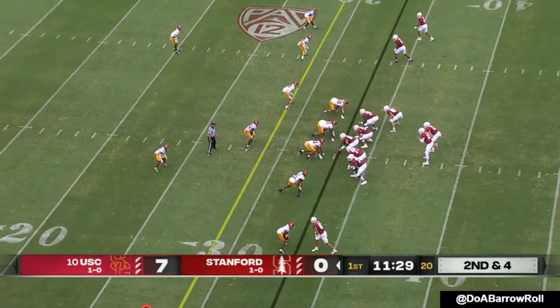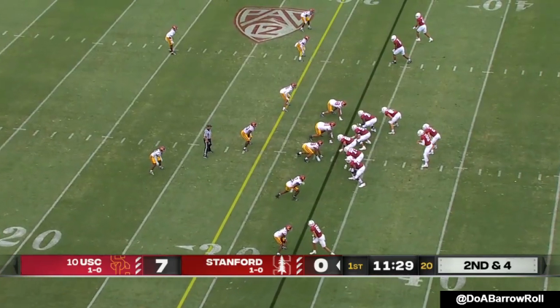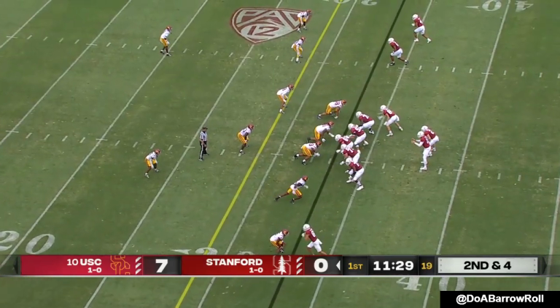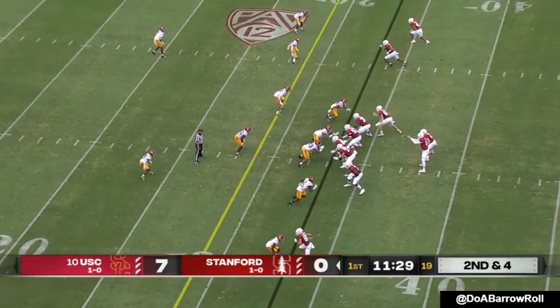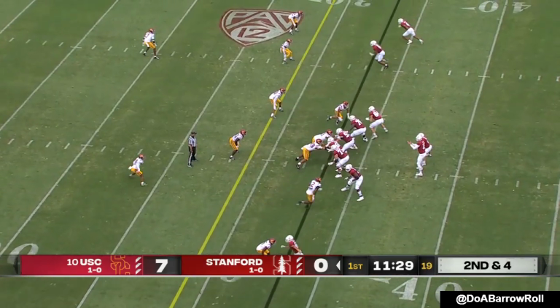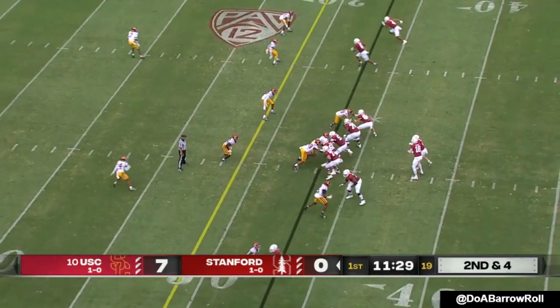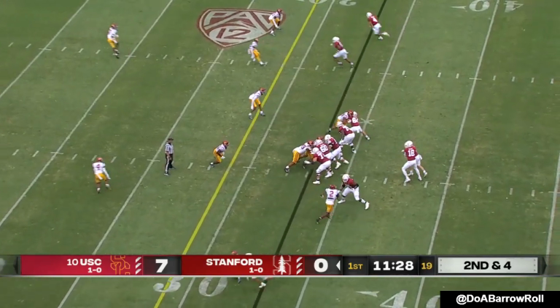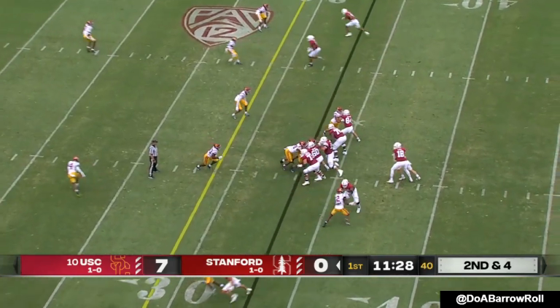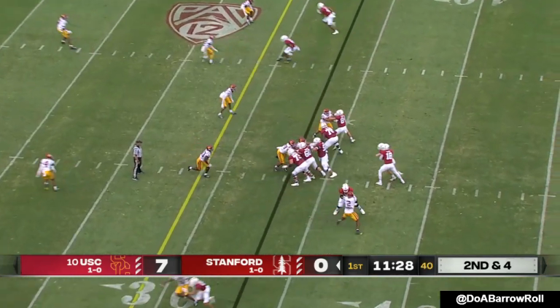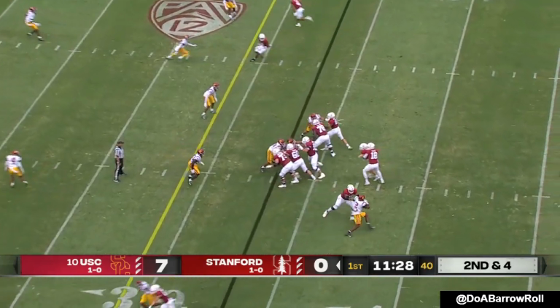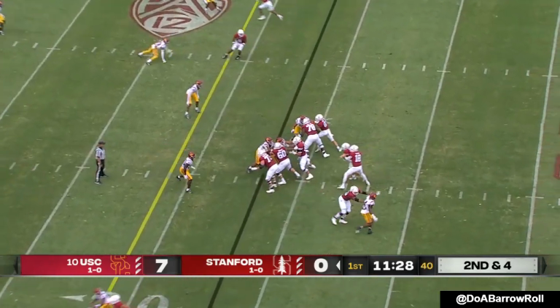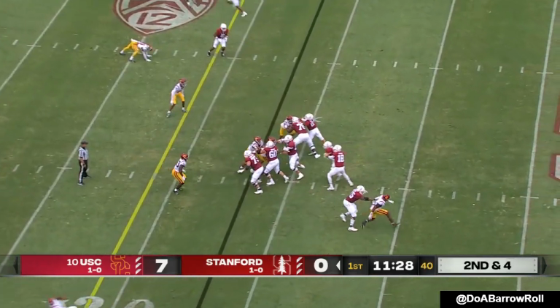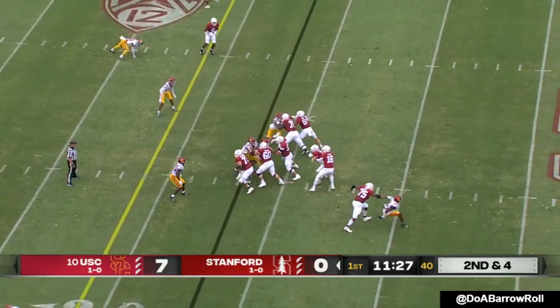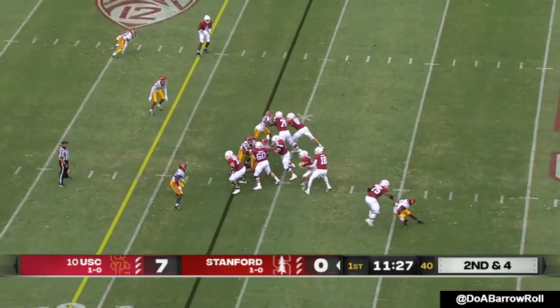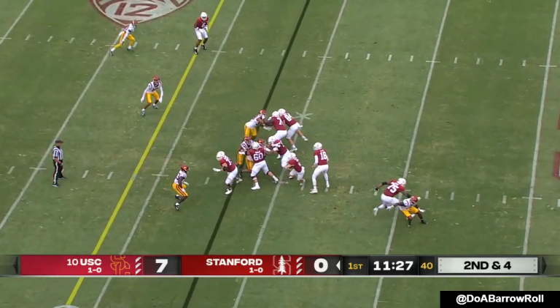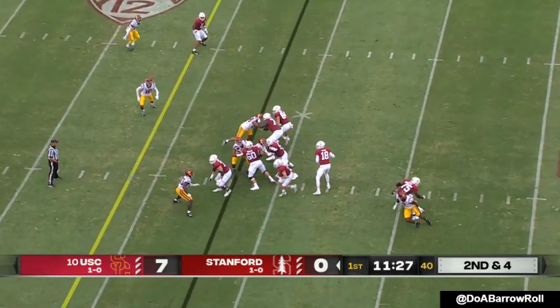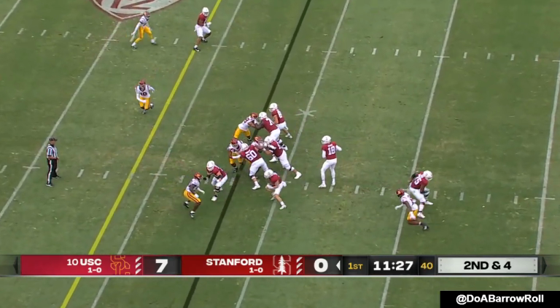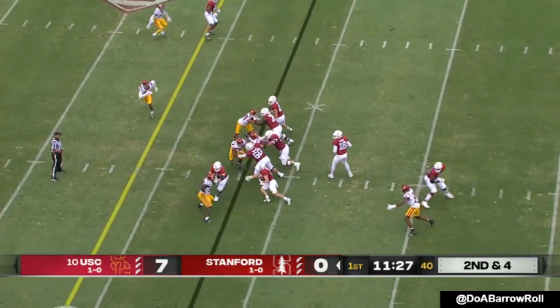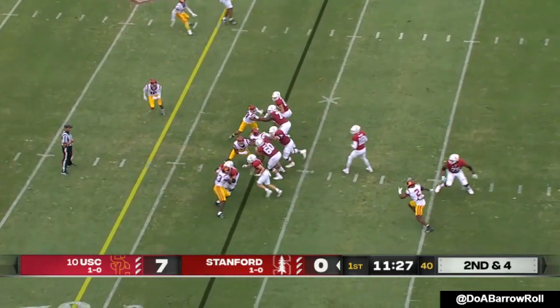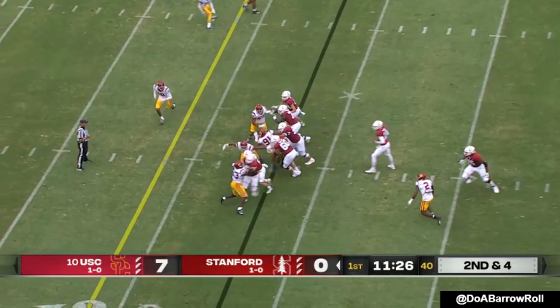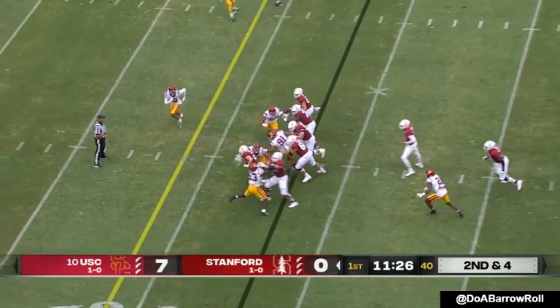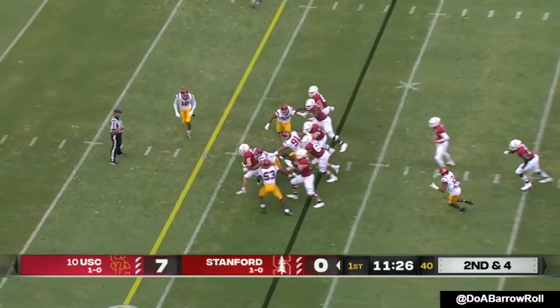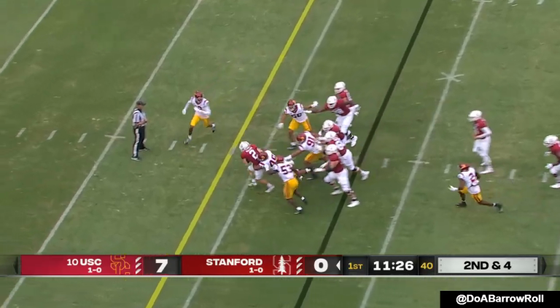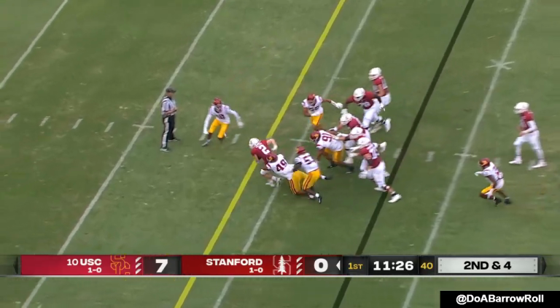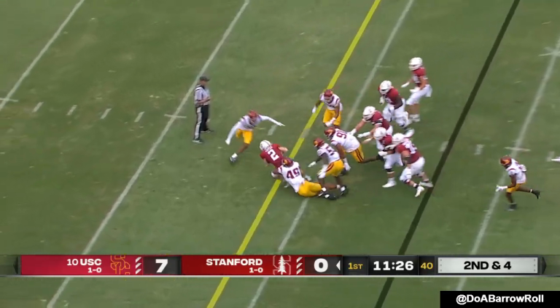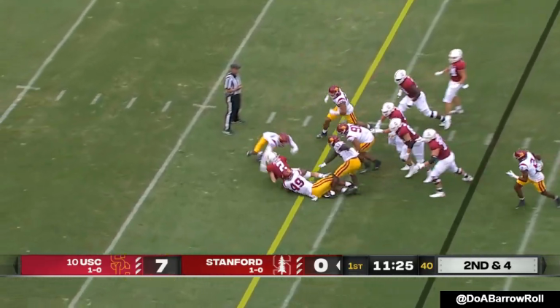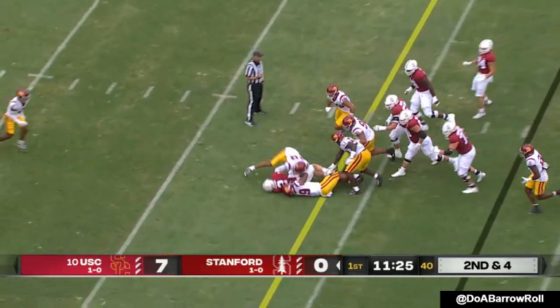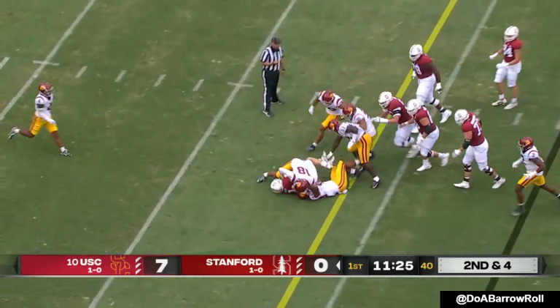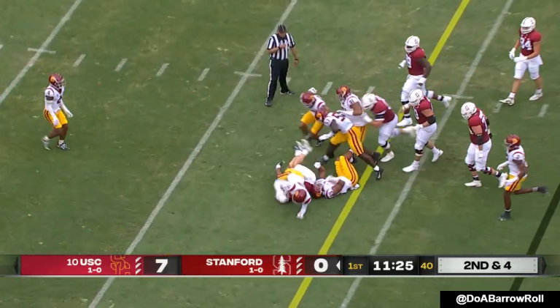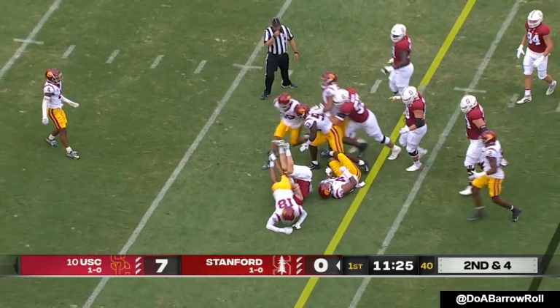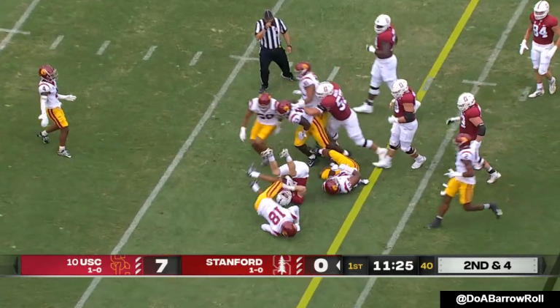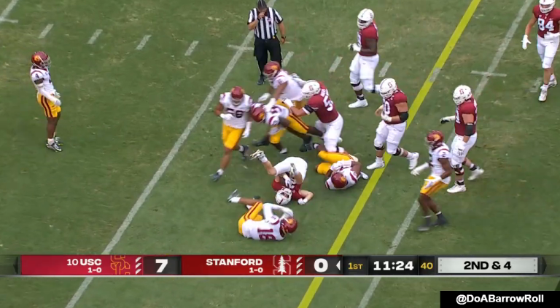How do they respond to this adversity? So far they look great. Casey Filkins now in the game.